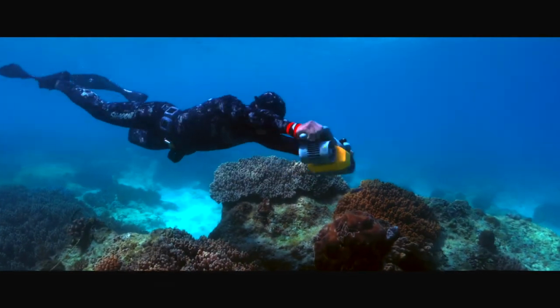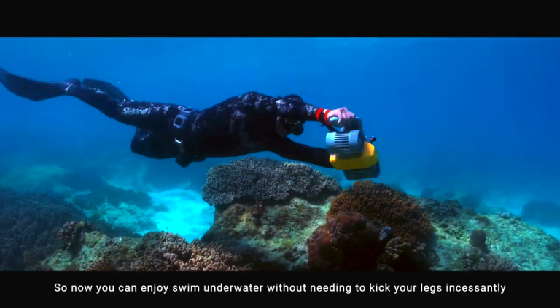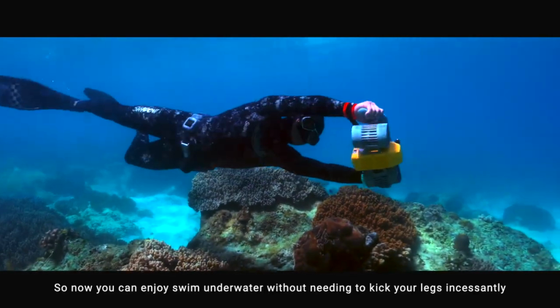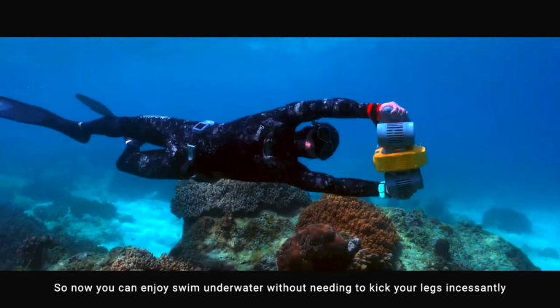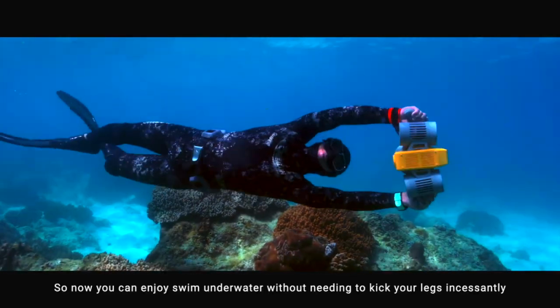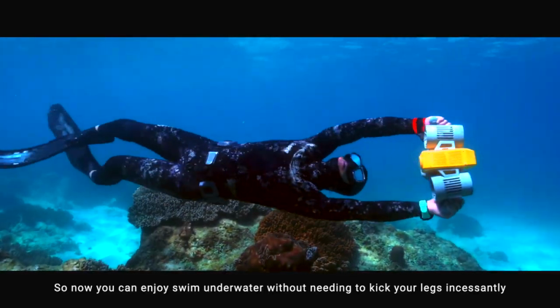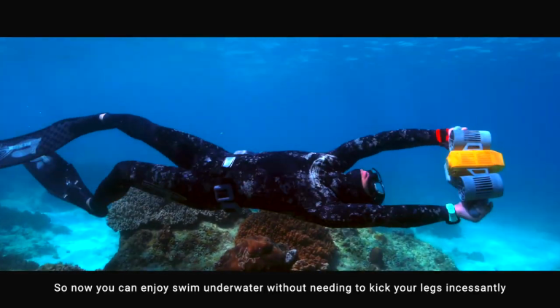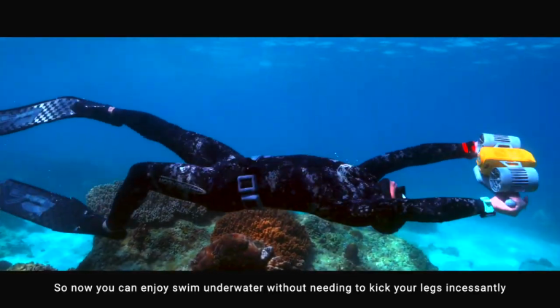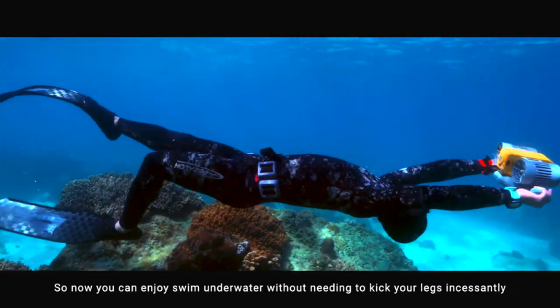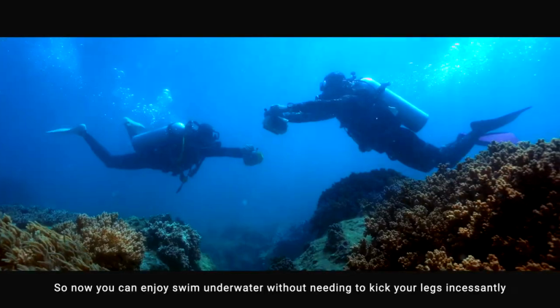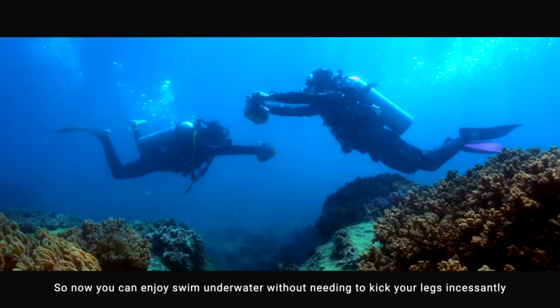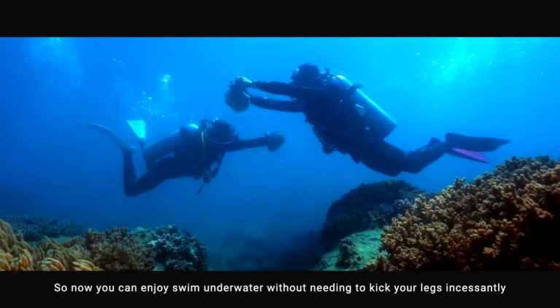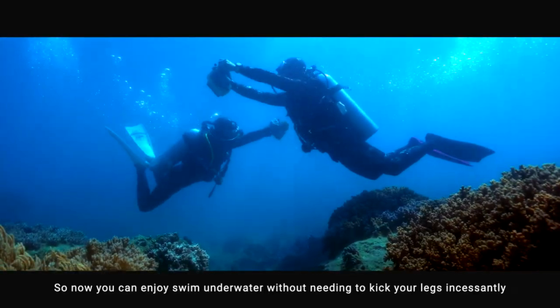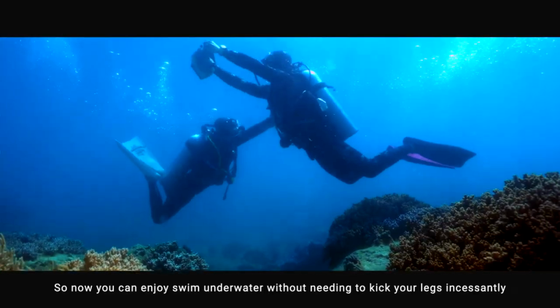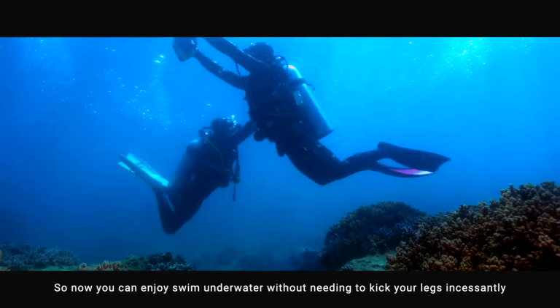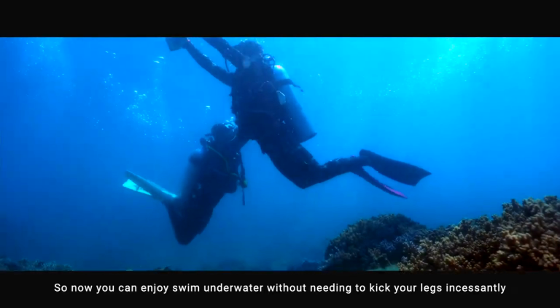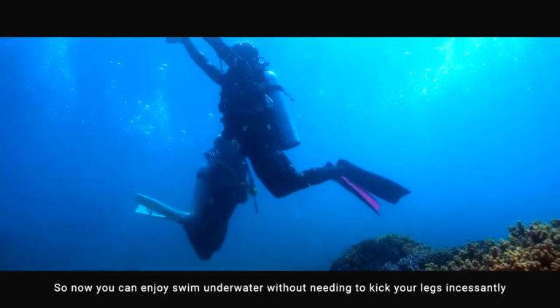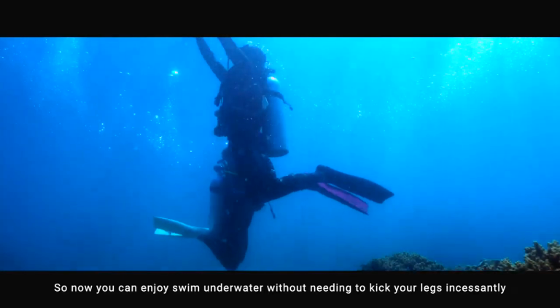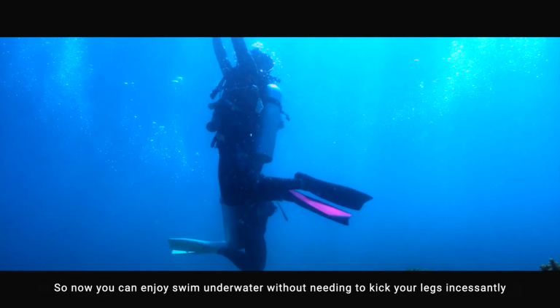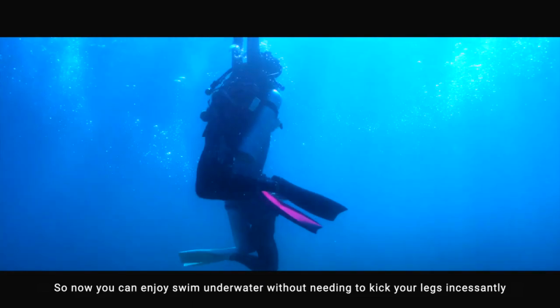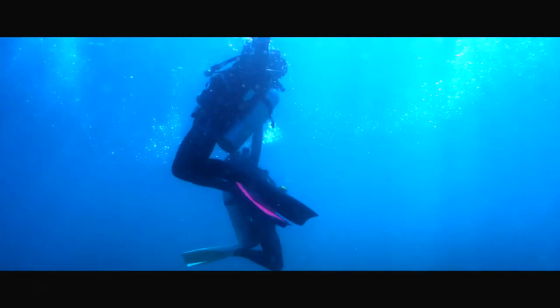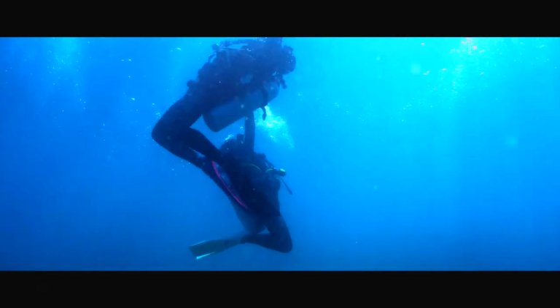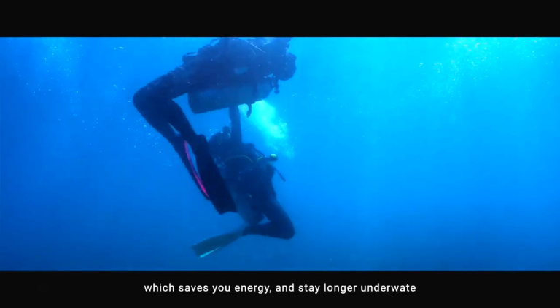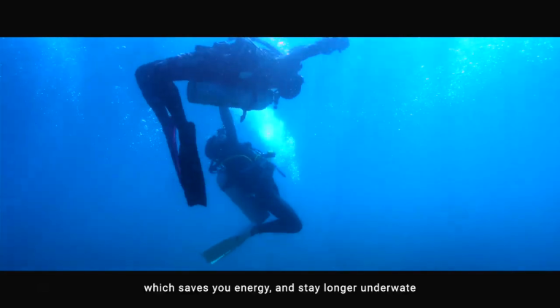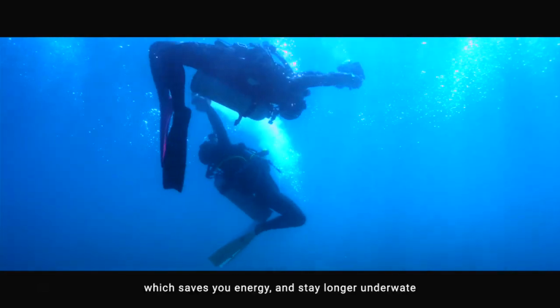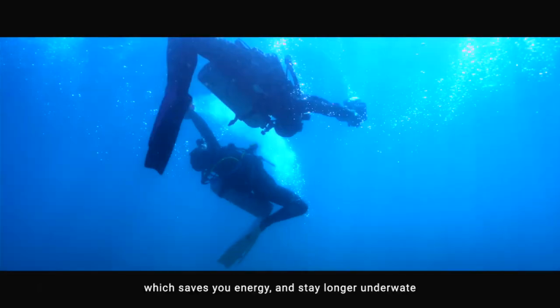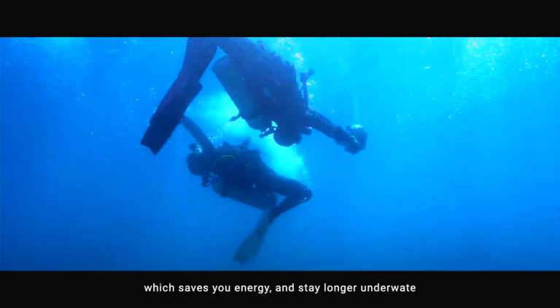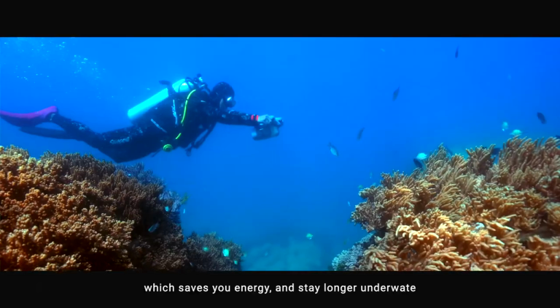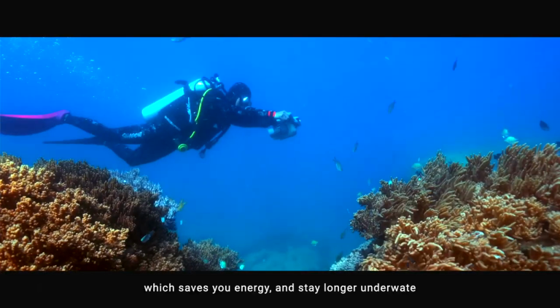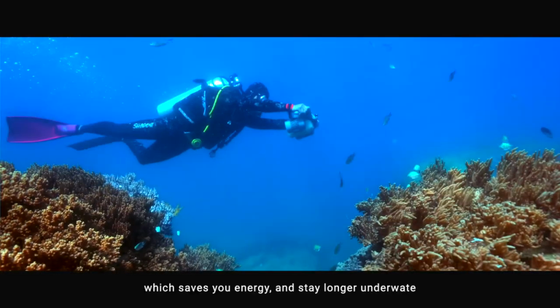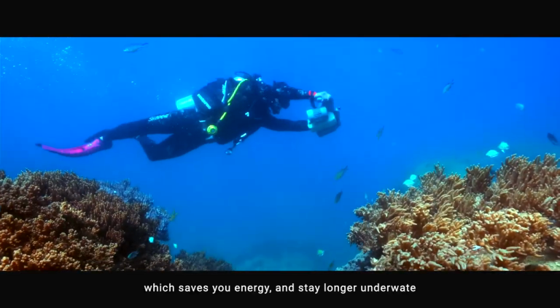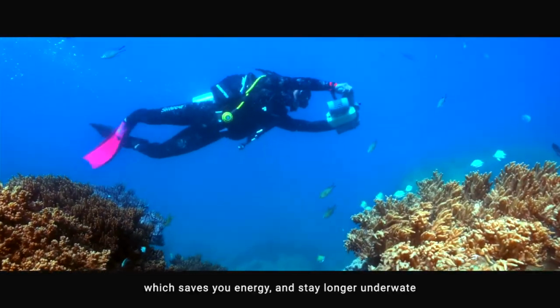So now you can enjoy swimming underwater without needing to kick your legs incessantly, which saves you energy and lets you stay longer underwater.